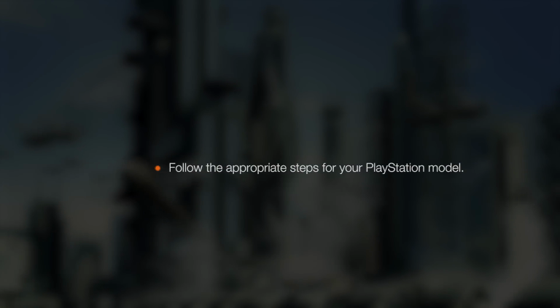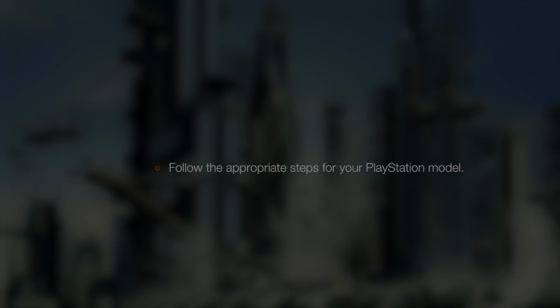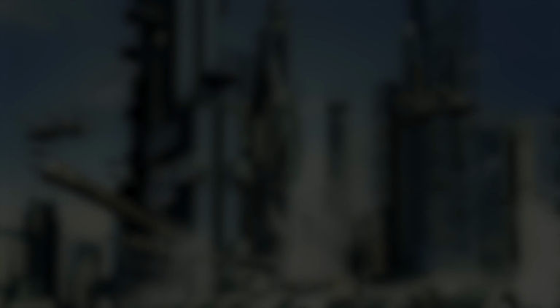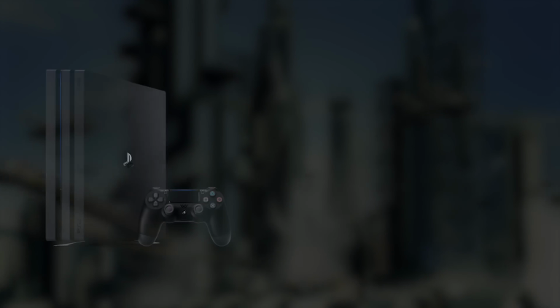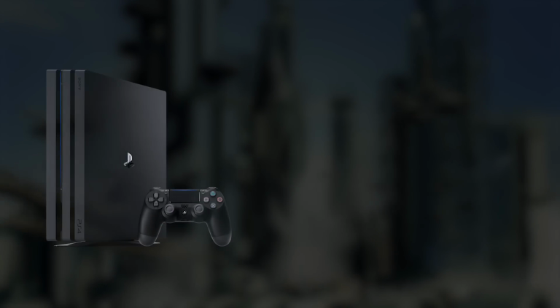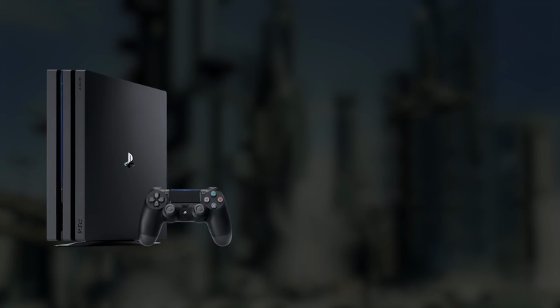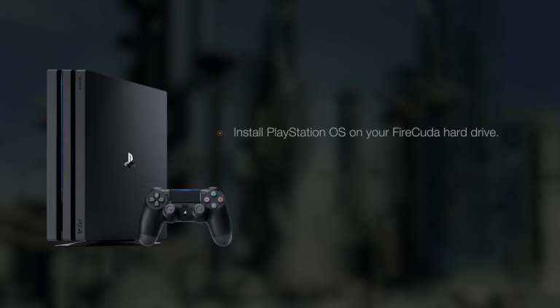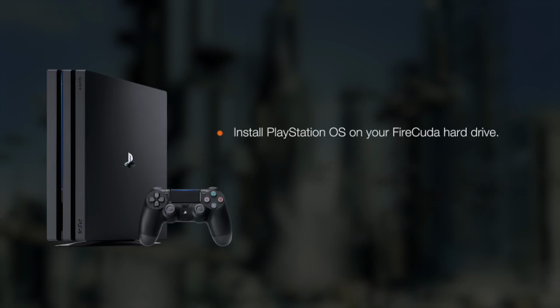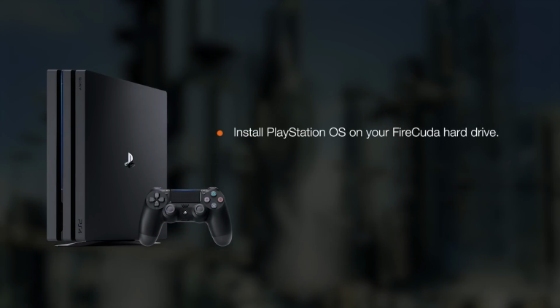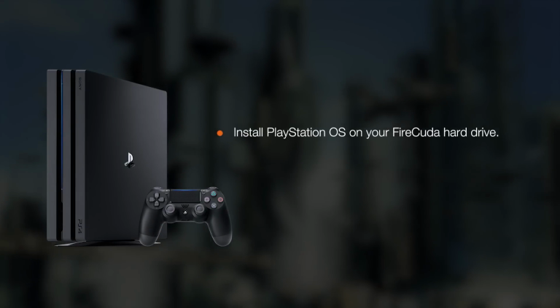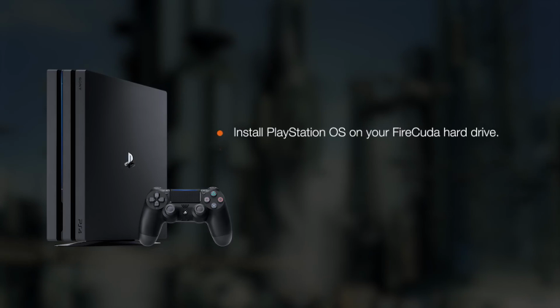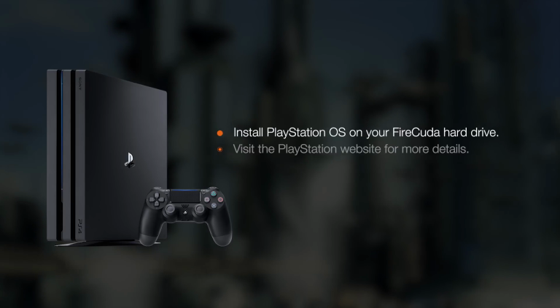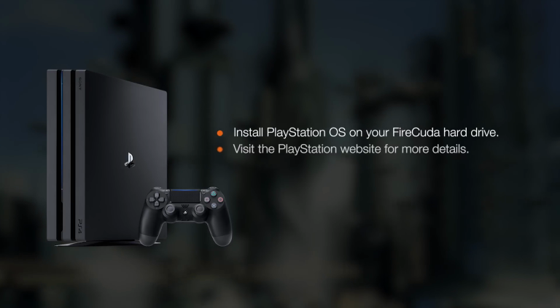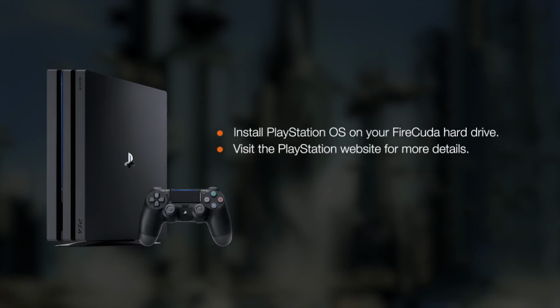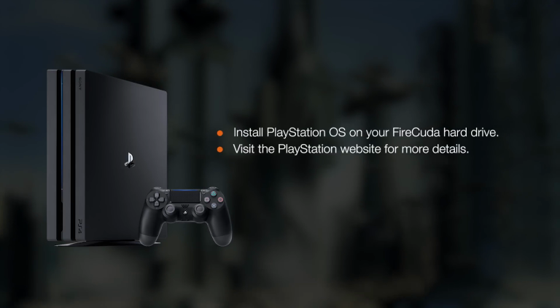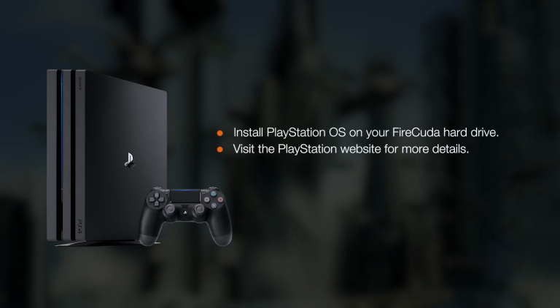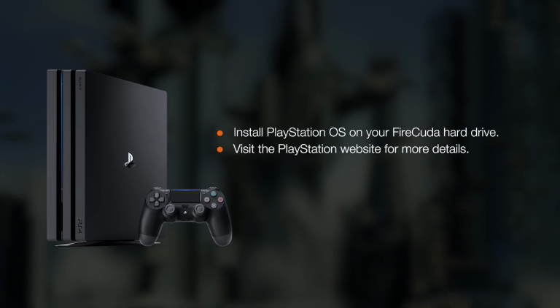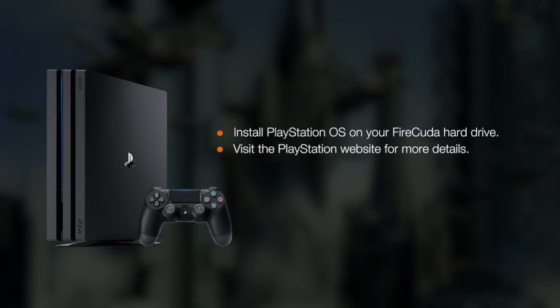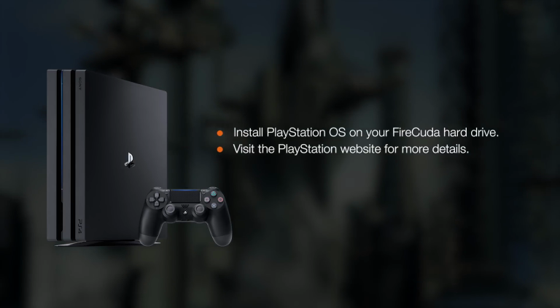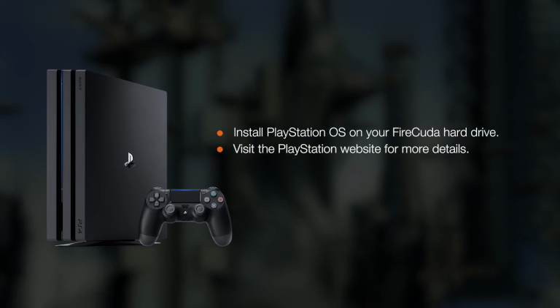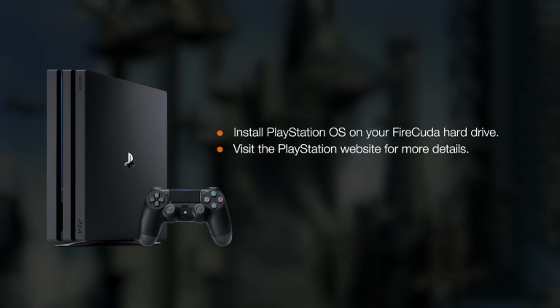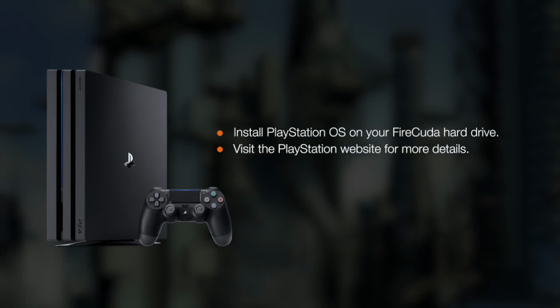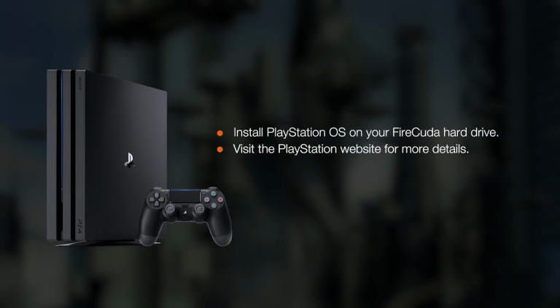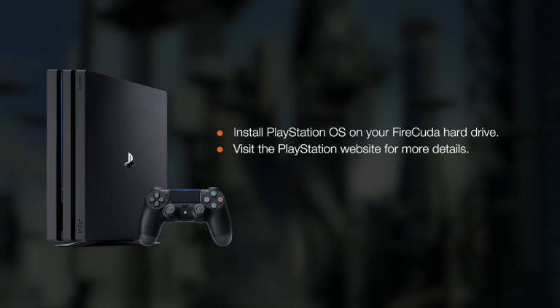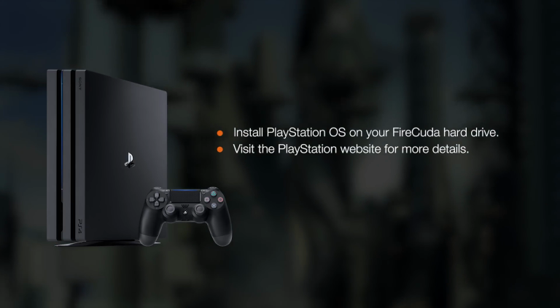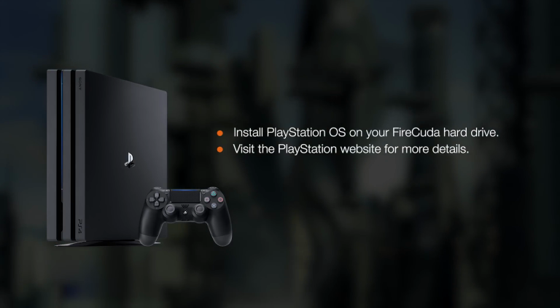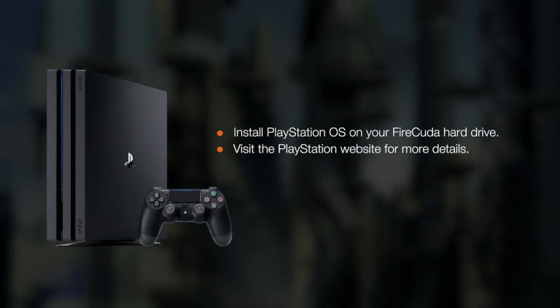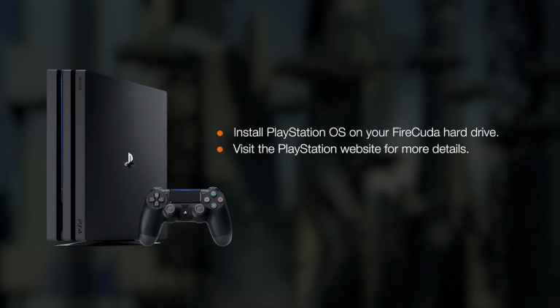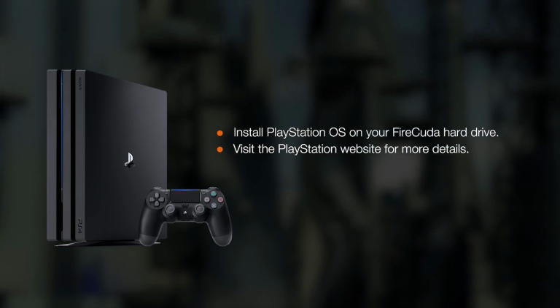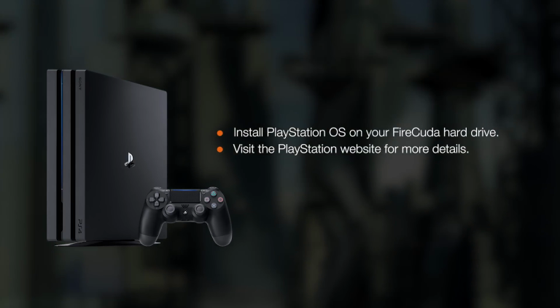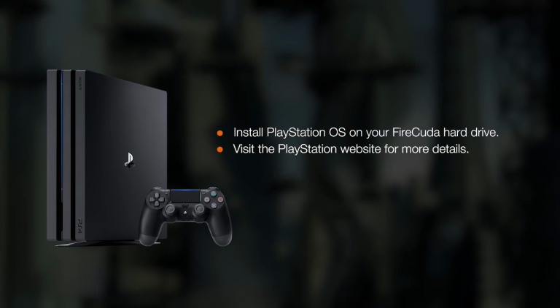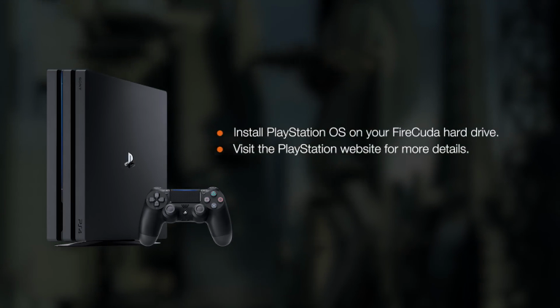Finally, you'll install the PlayStation operating system on your new hard drive. Go to the PlayStation website for step-by-step instructions.